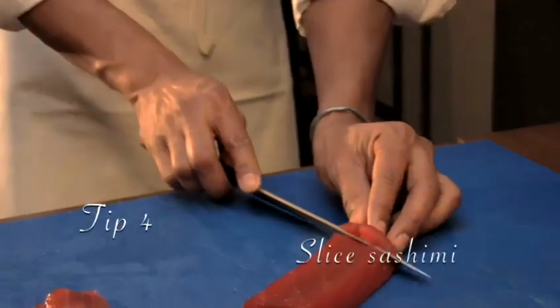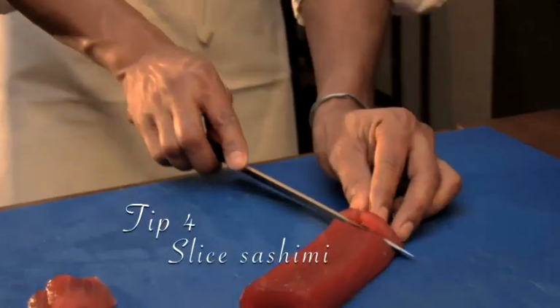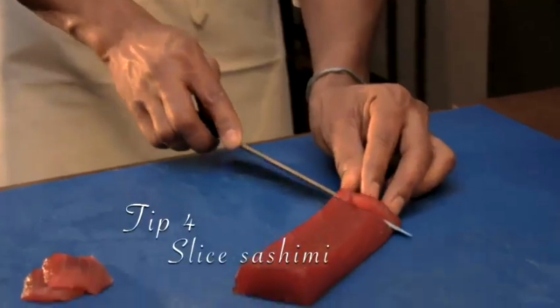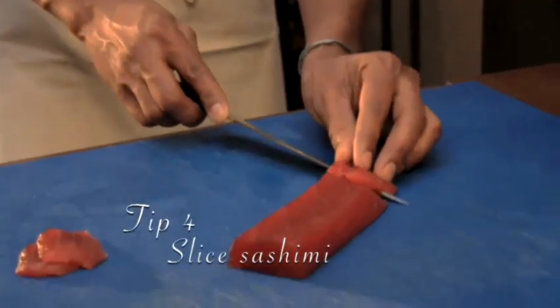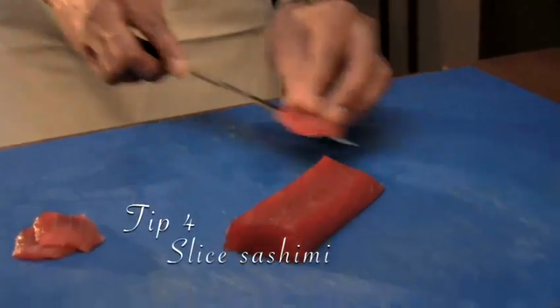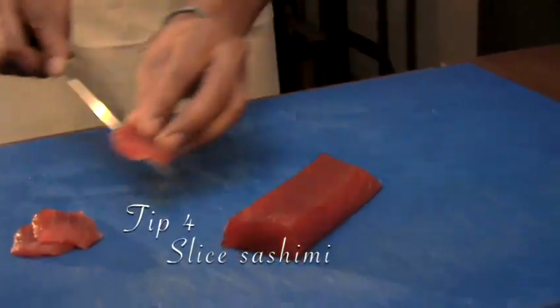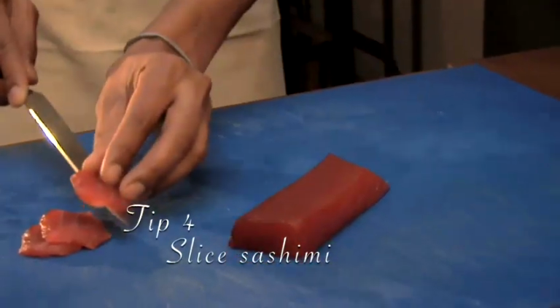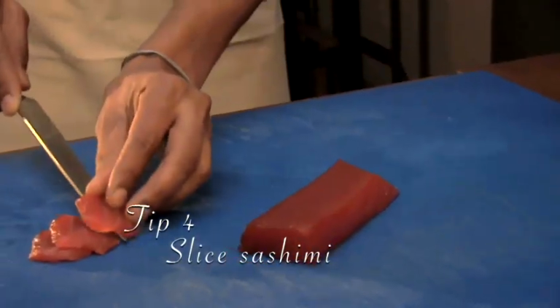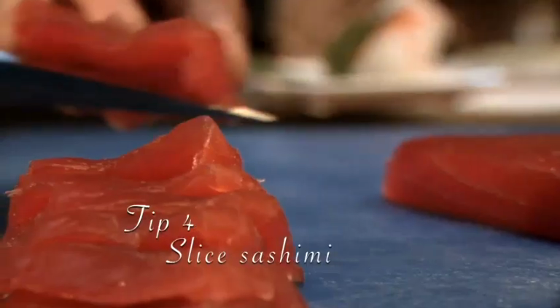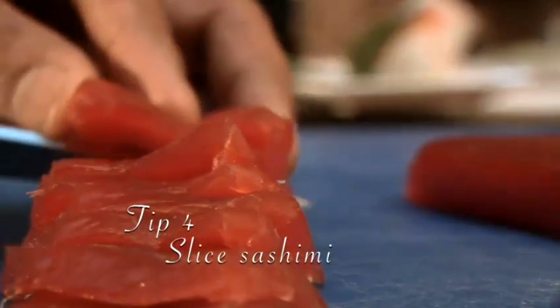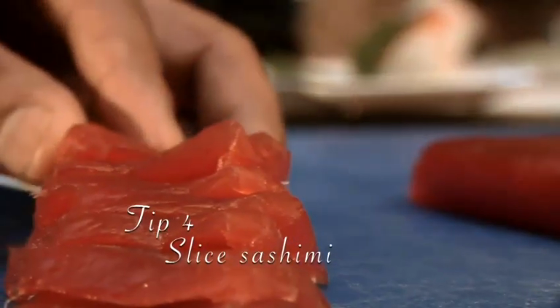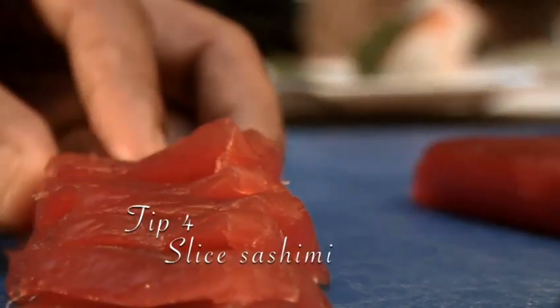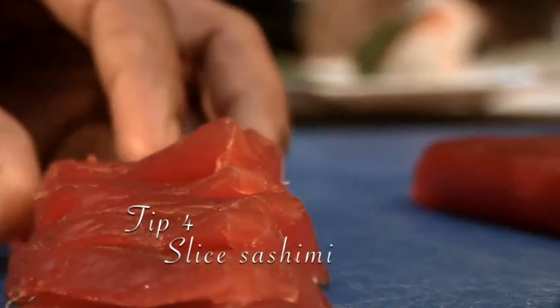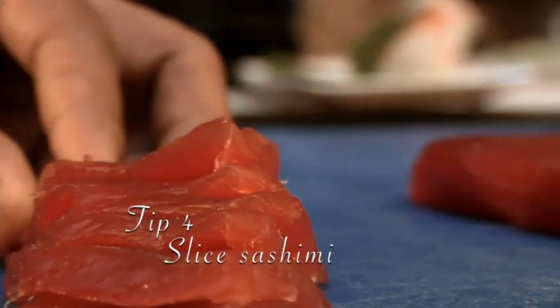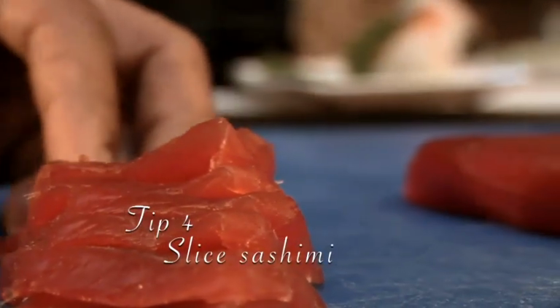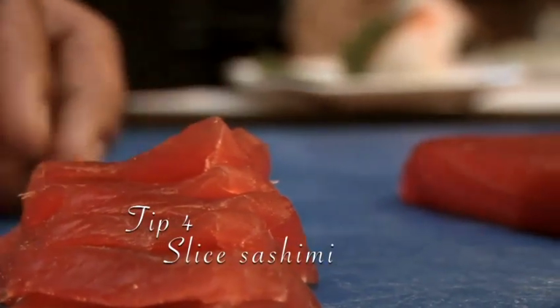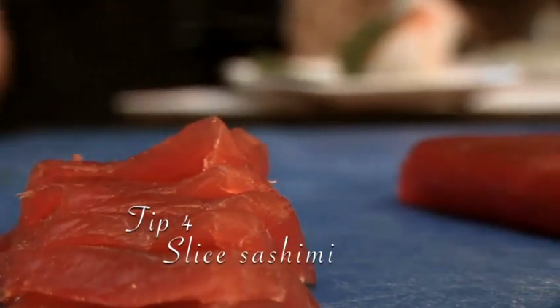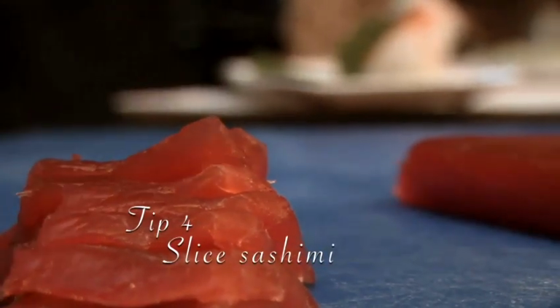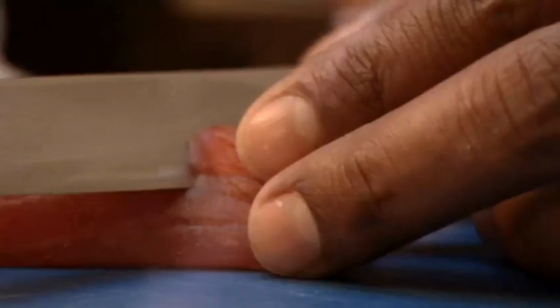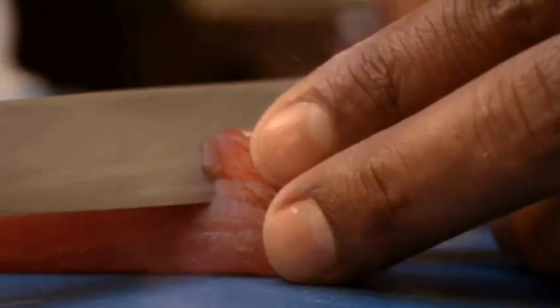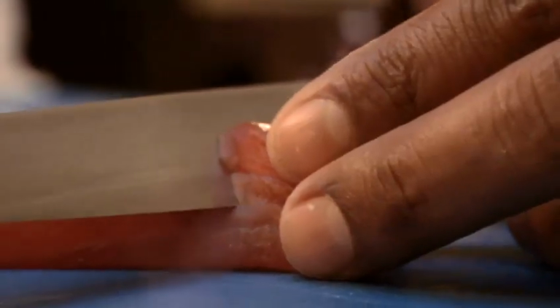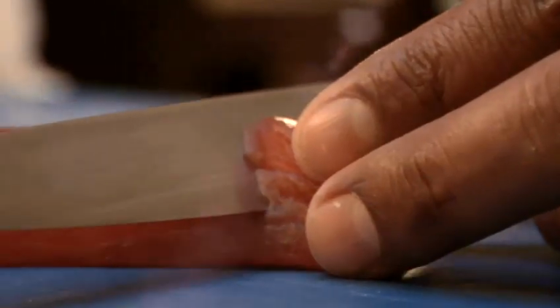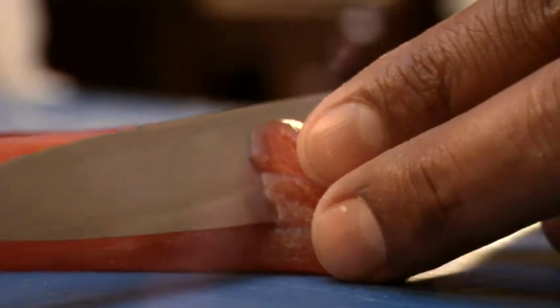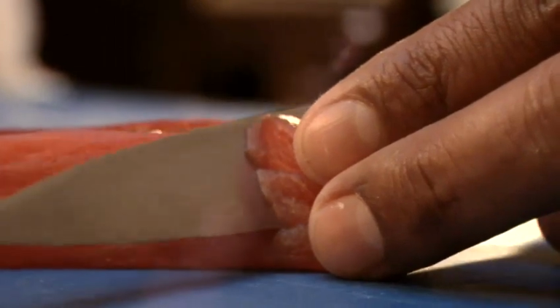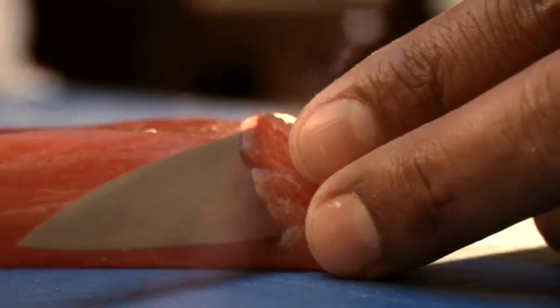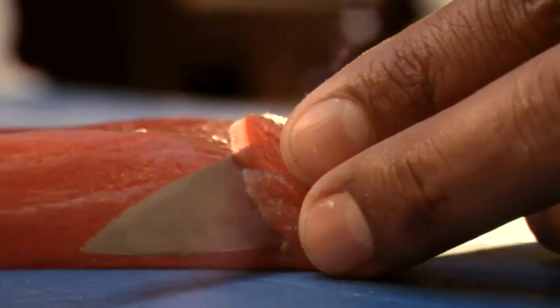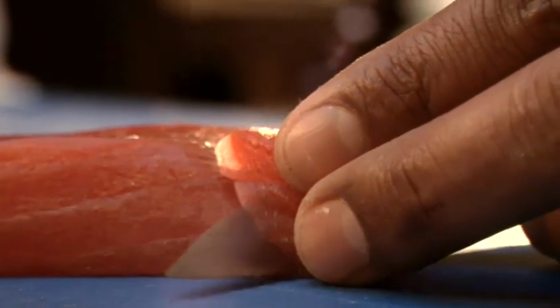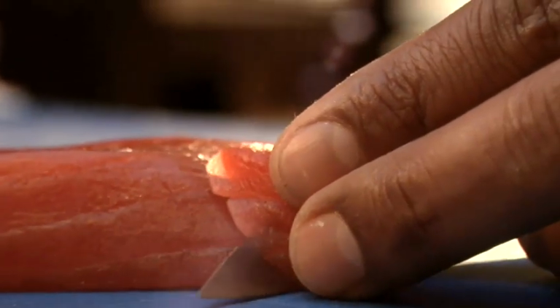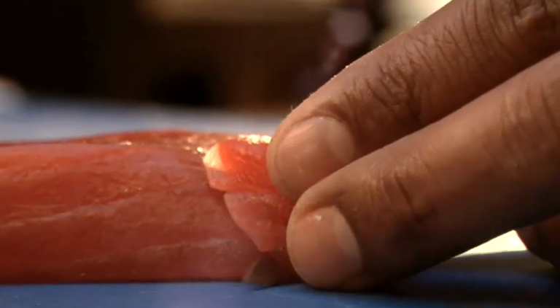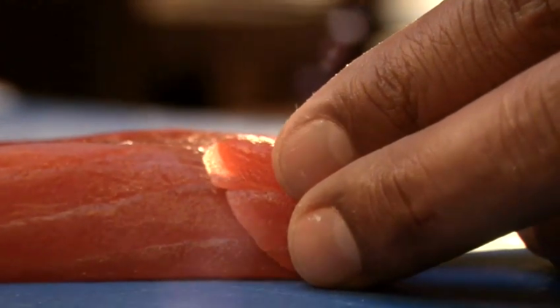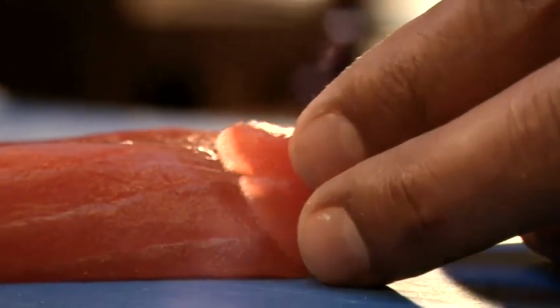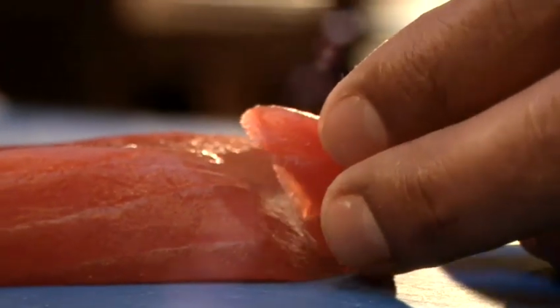Tip 4: Slice your sashimi at an angle for presentation, between a quarter of an inch and half an inch thick.